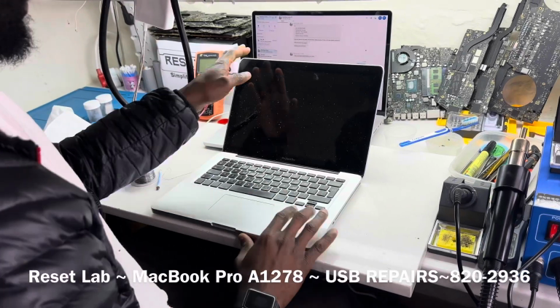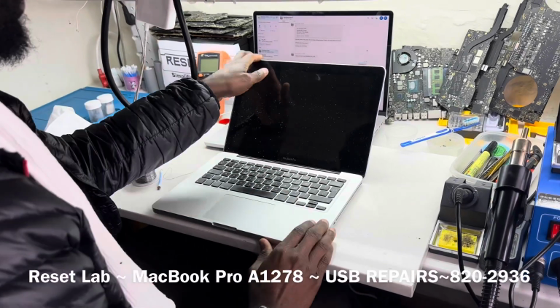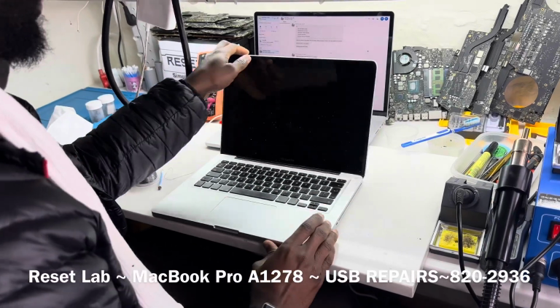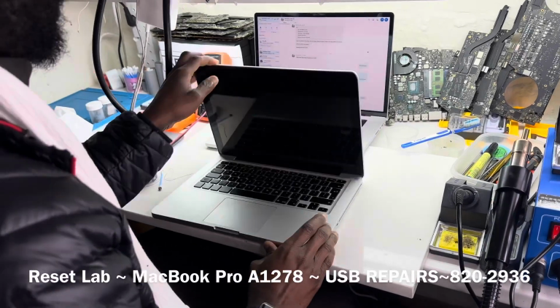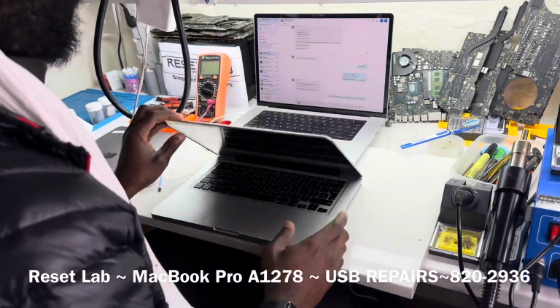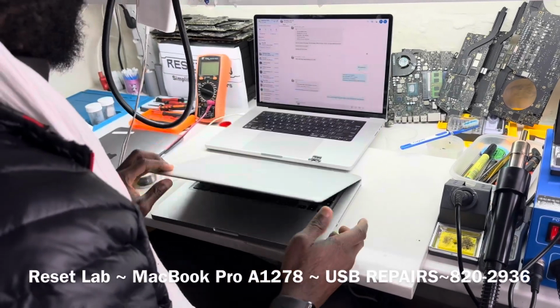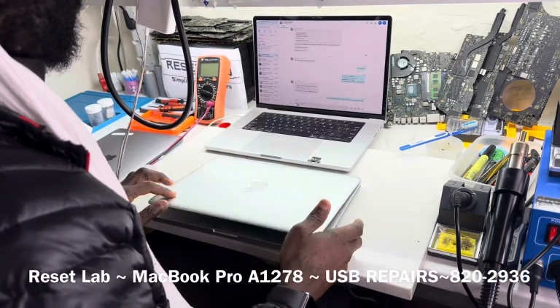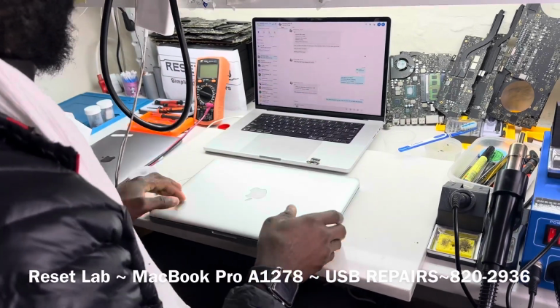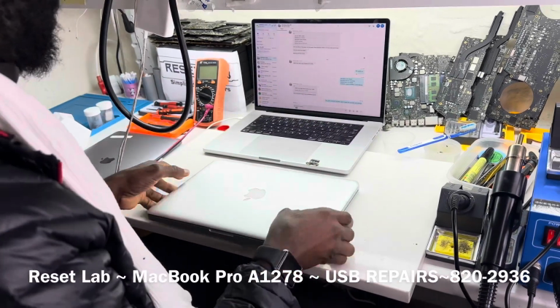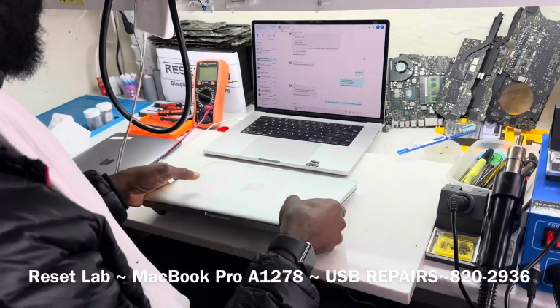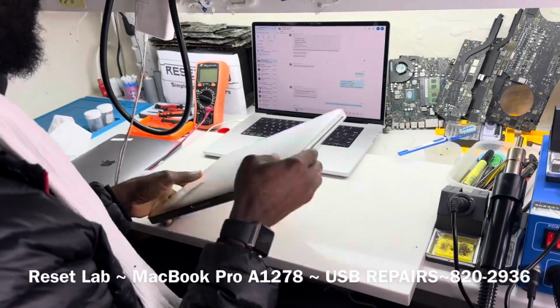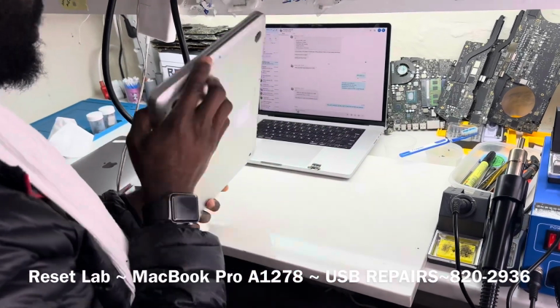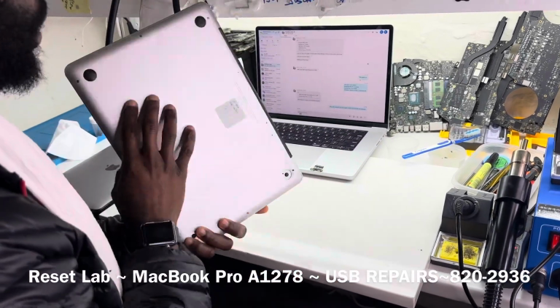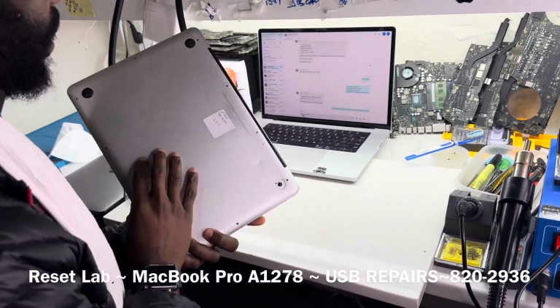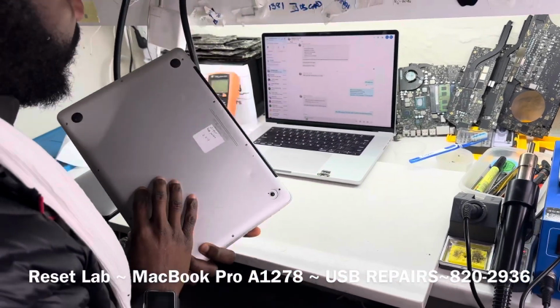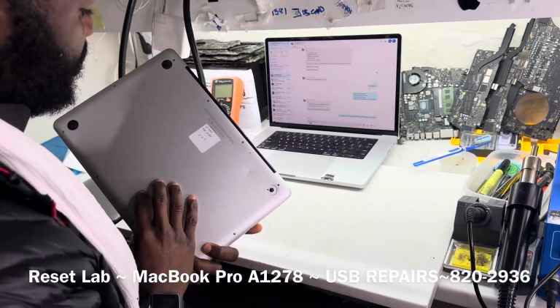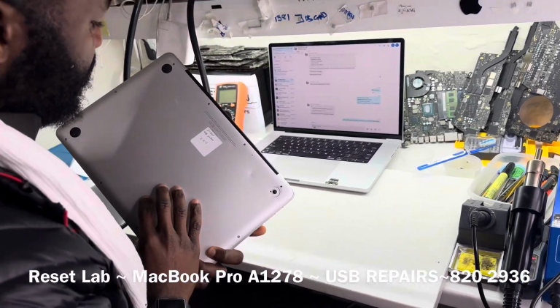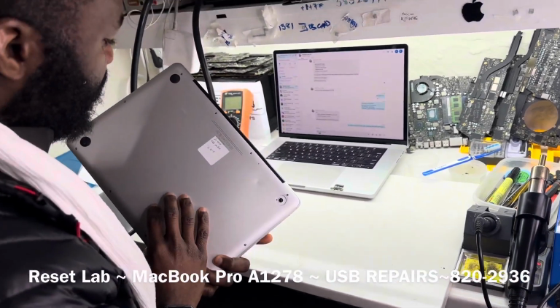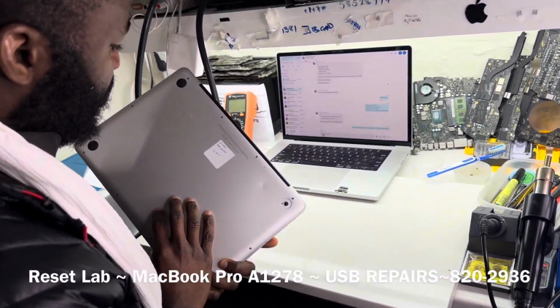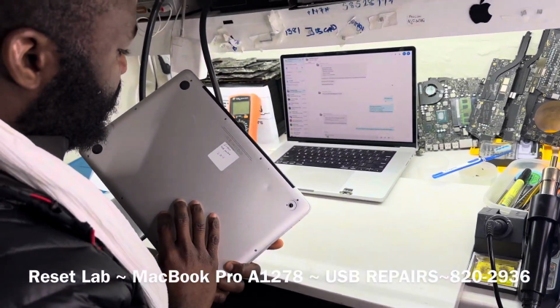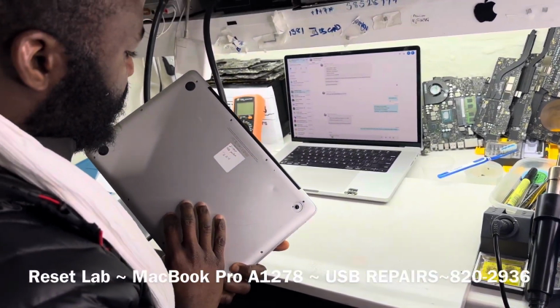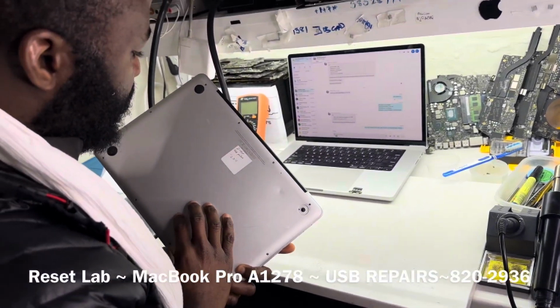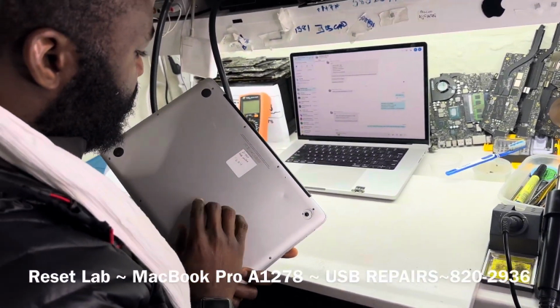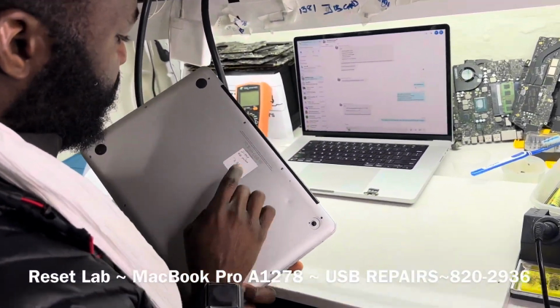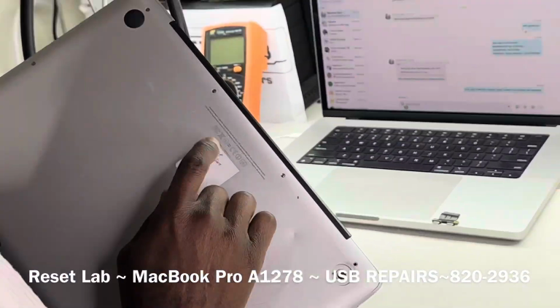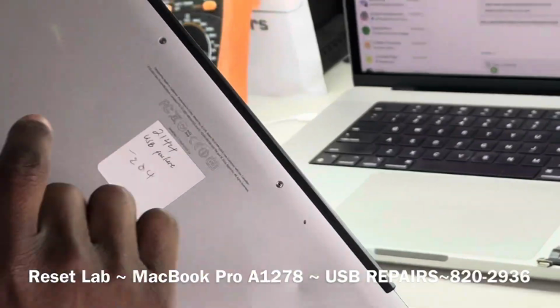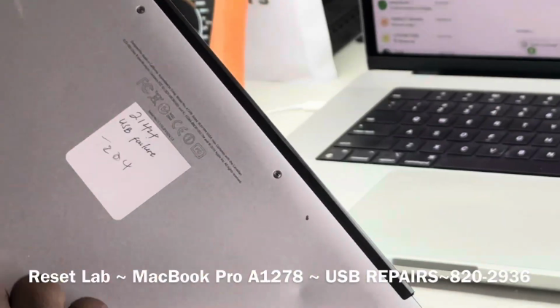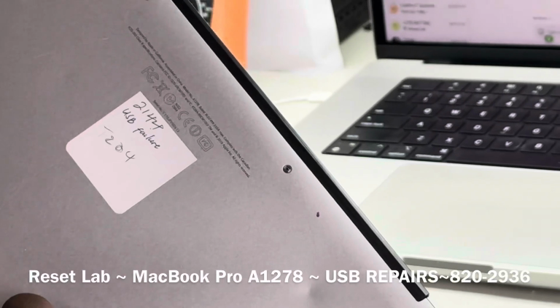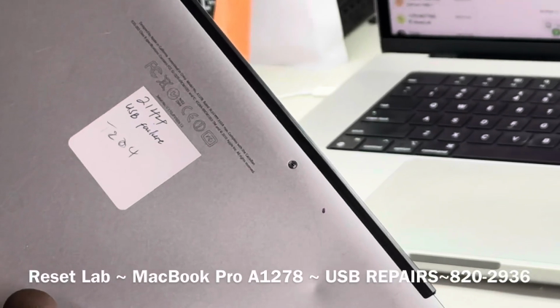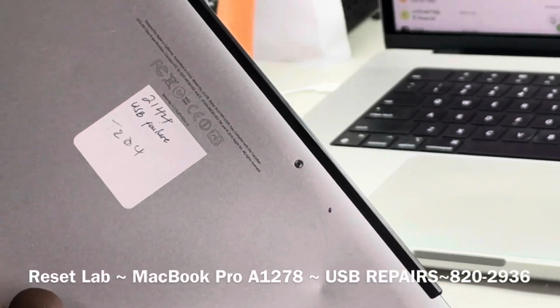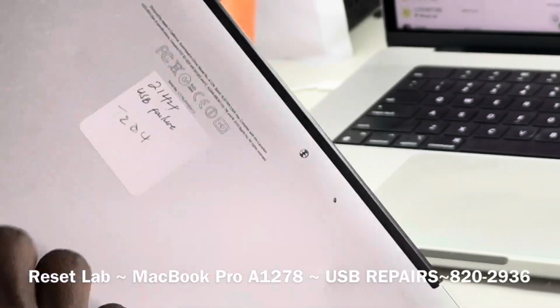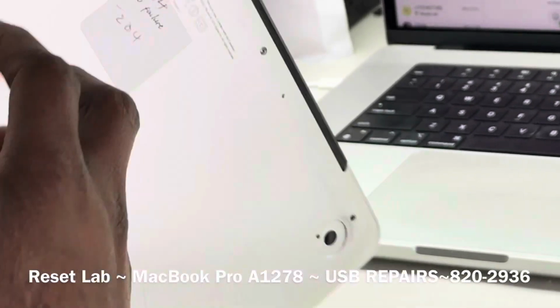We have a MacBook Pro. It's an A1278. It says USB failure.